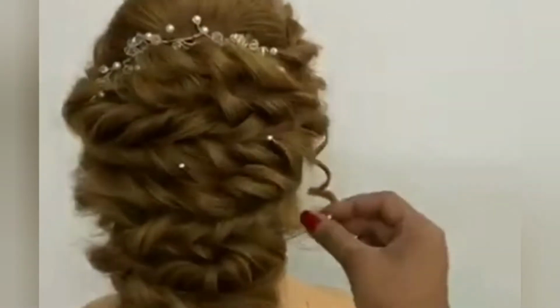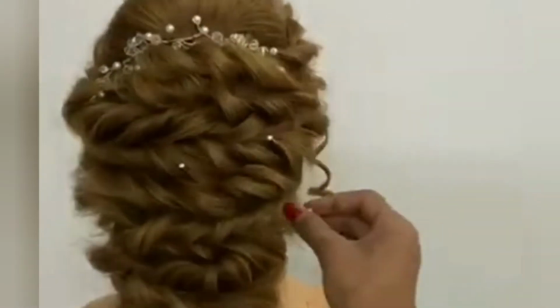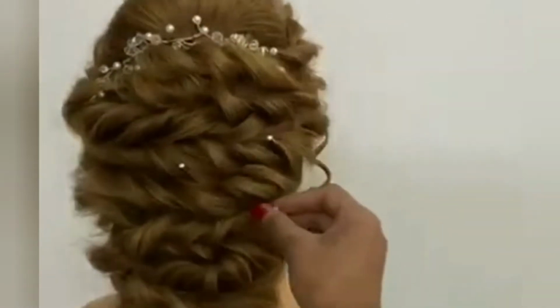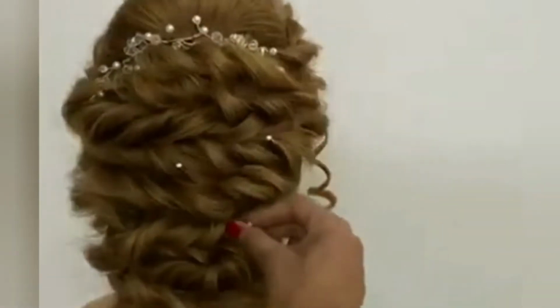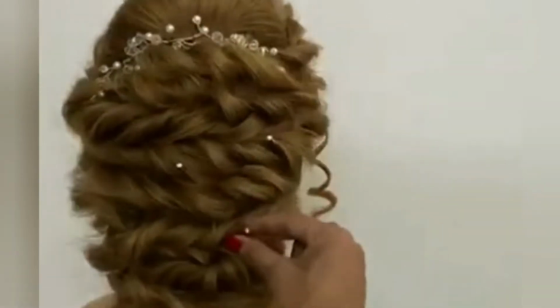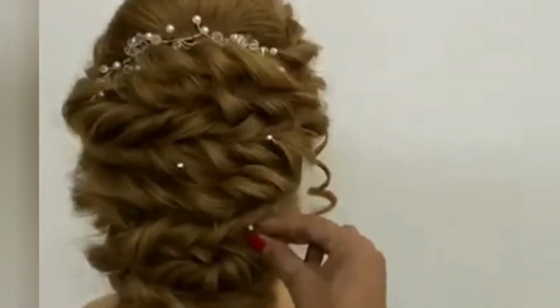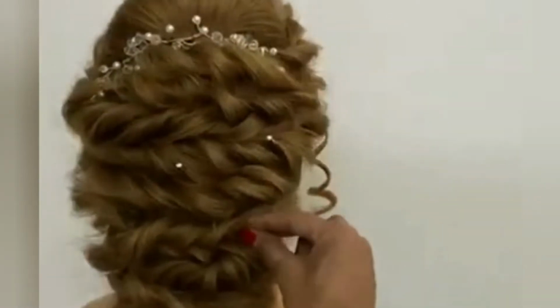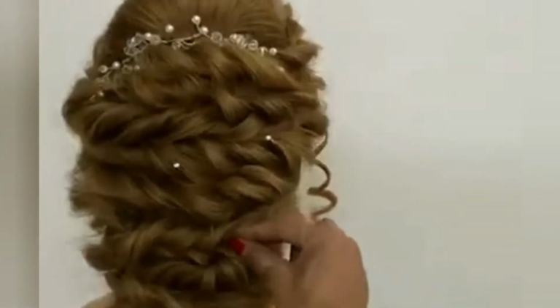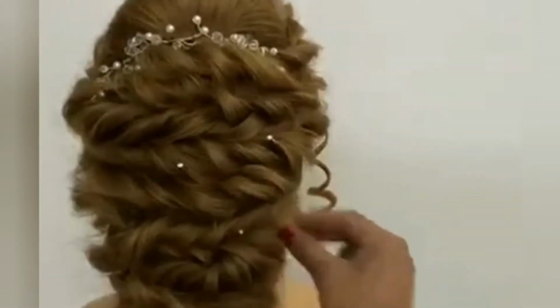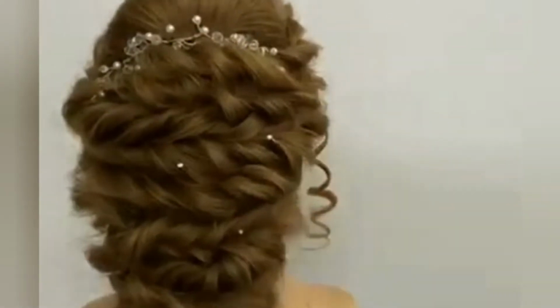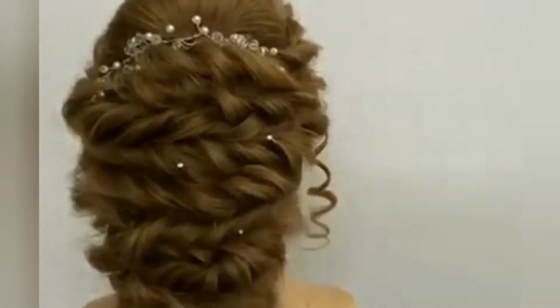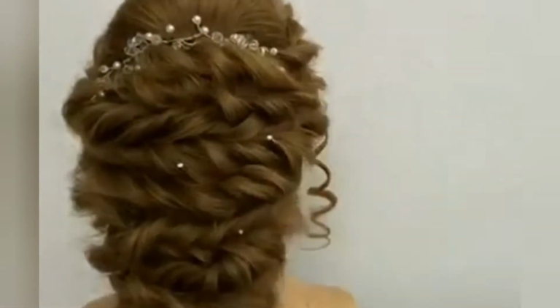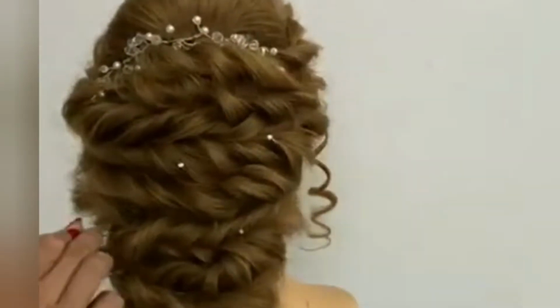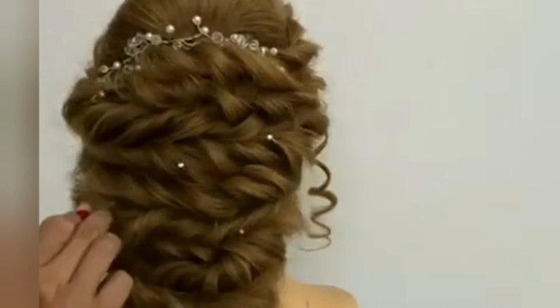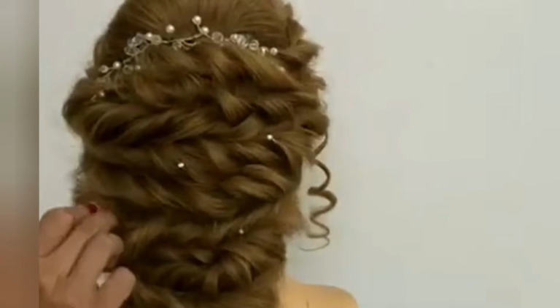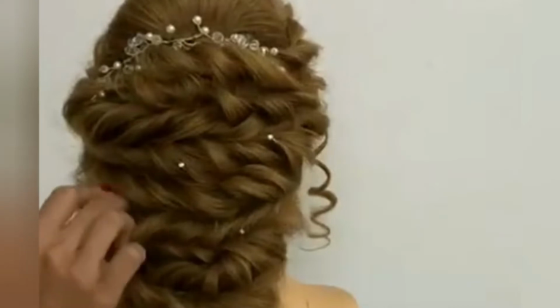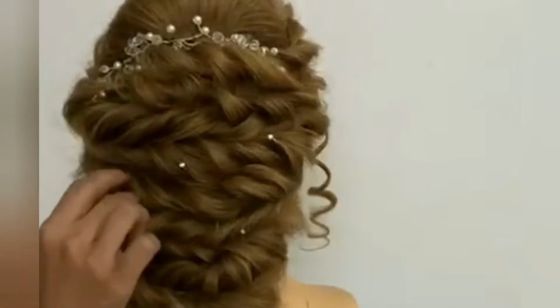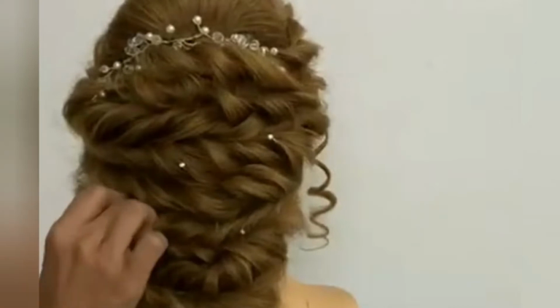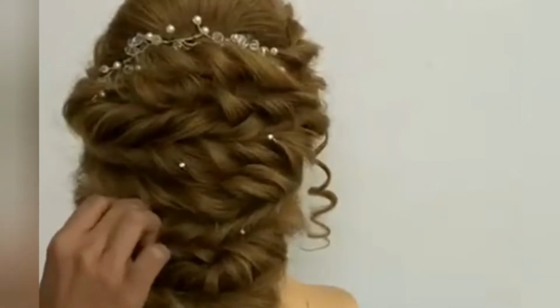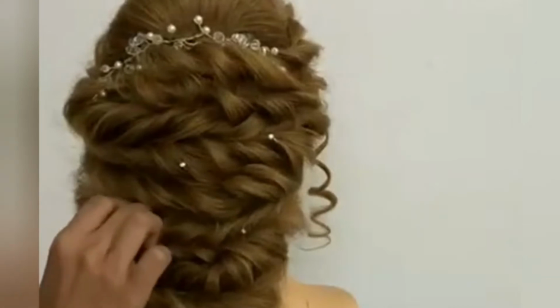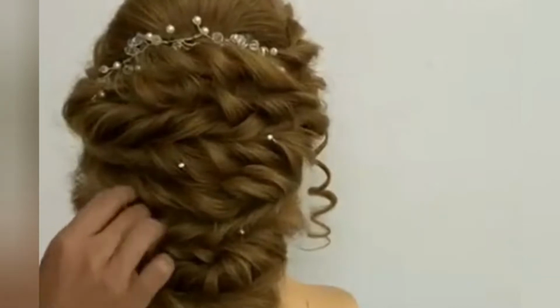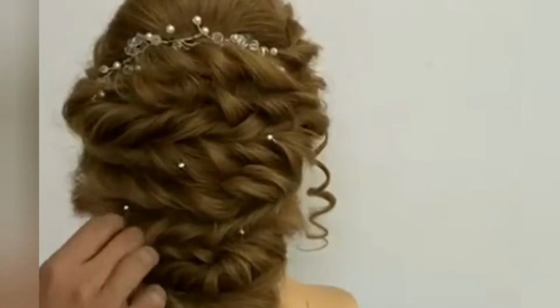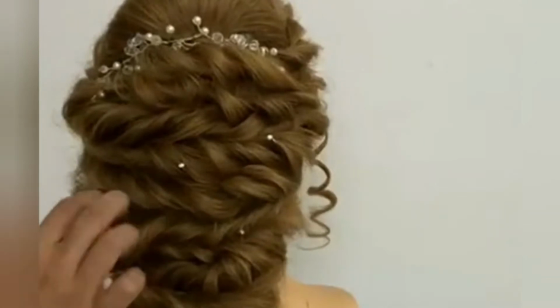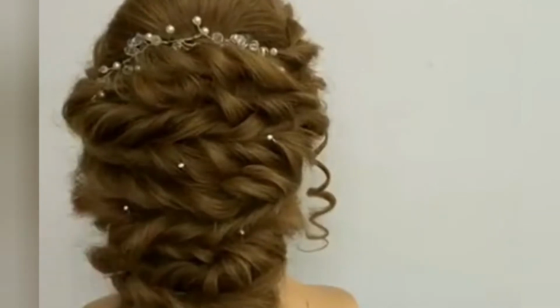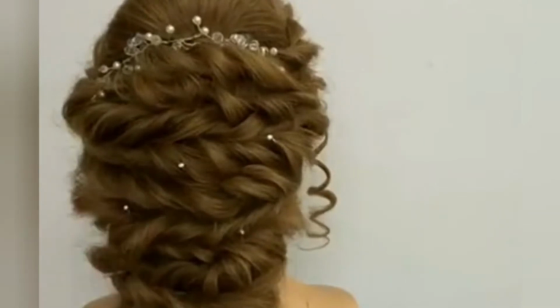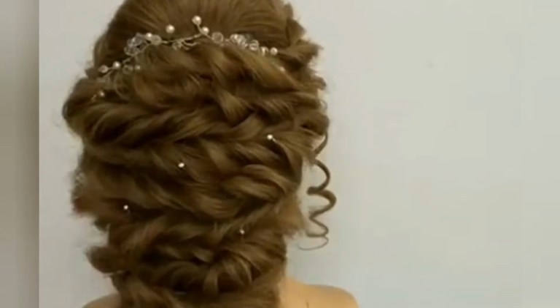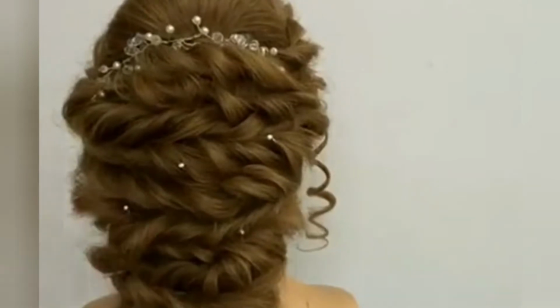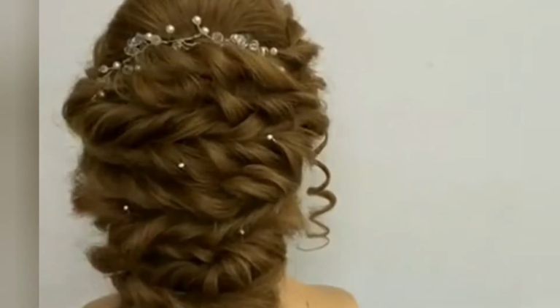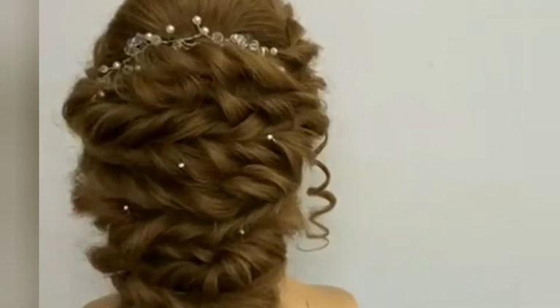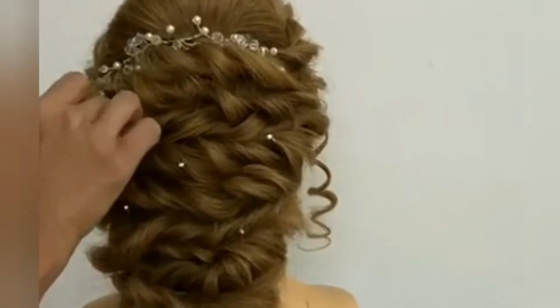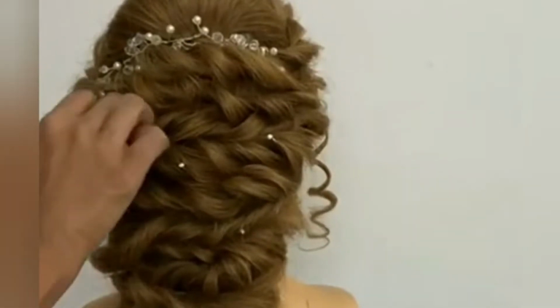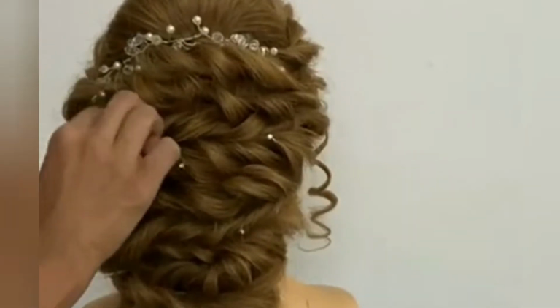If you are looking for something like this — how to make this kind of hairstyle — then let's start the video.